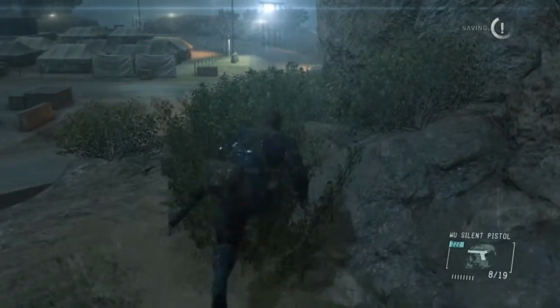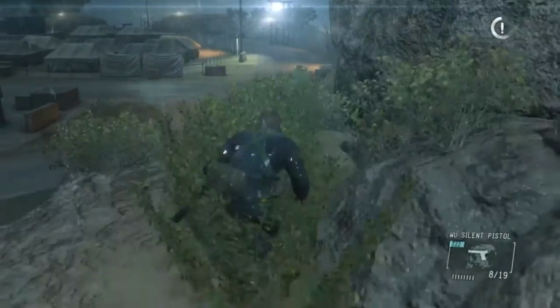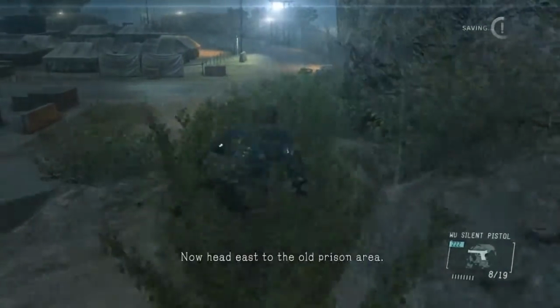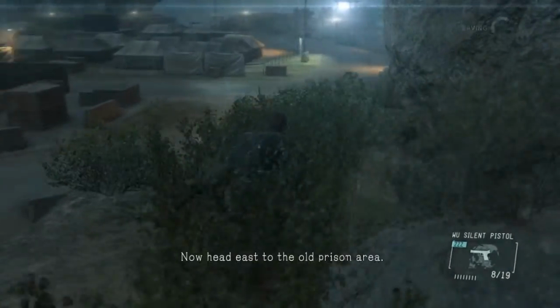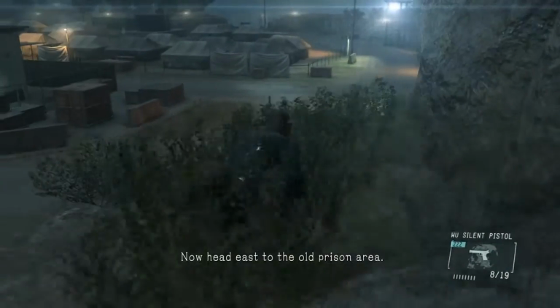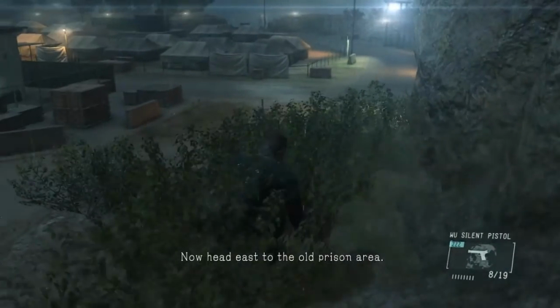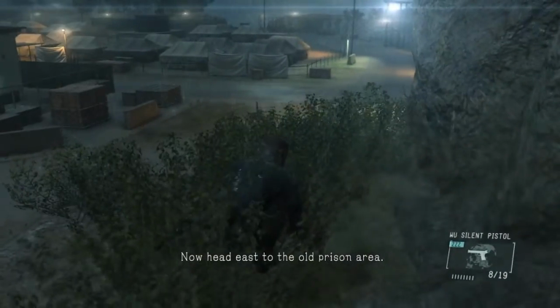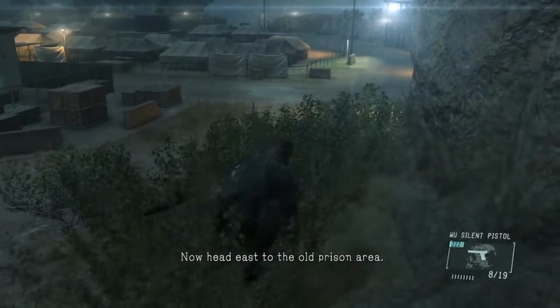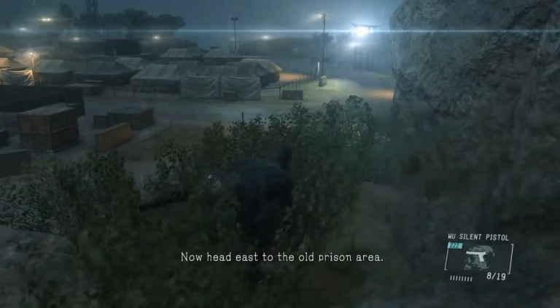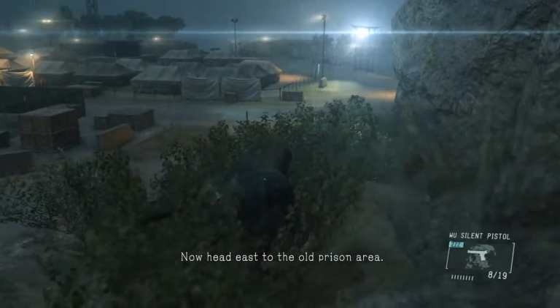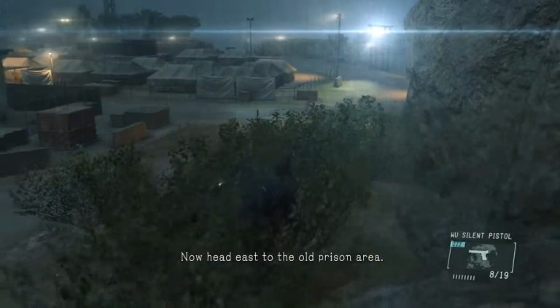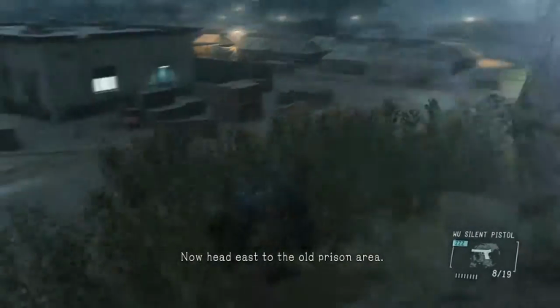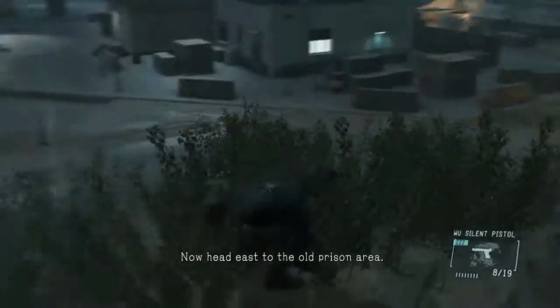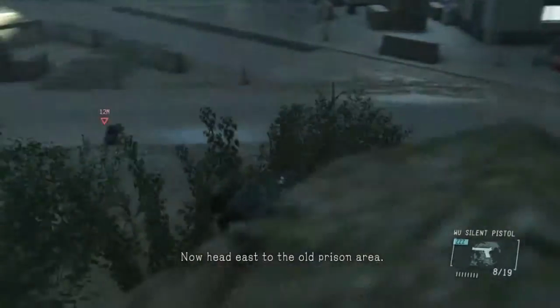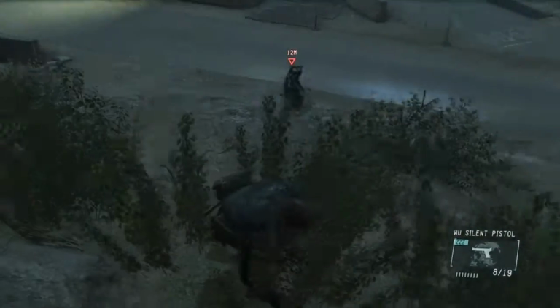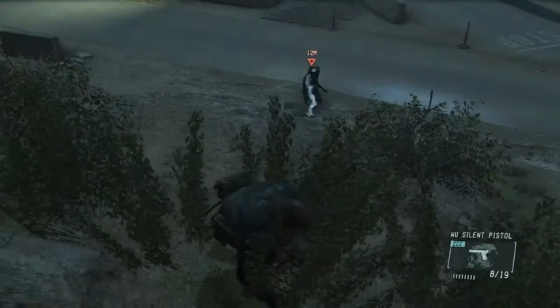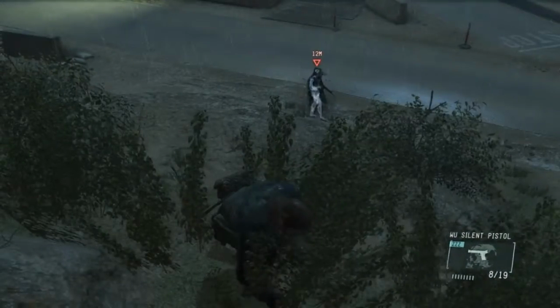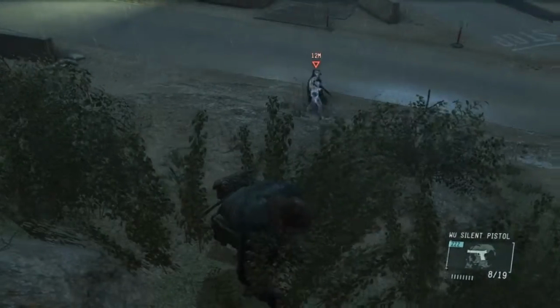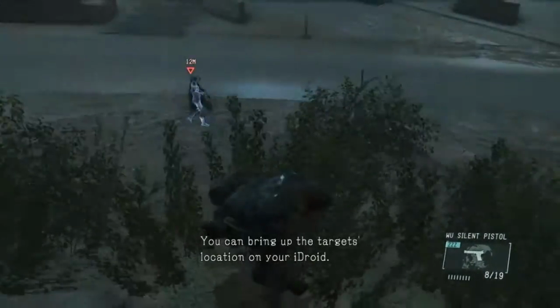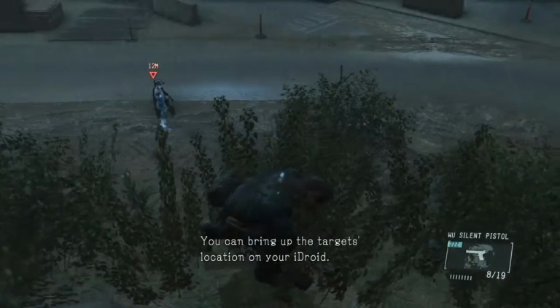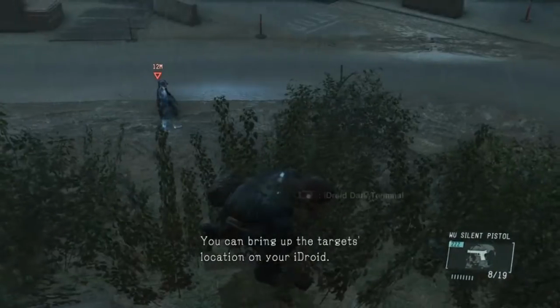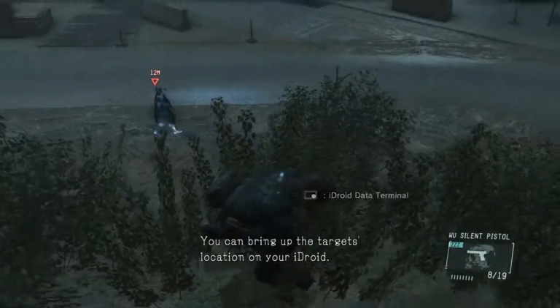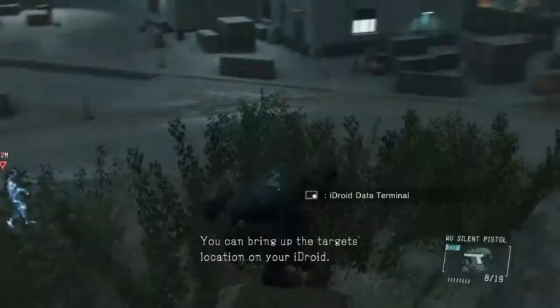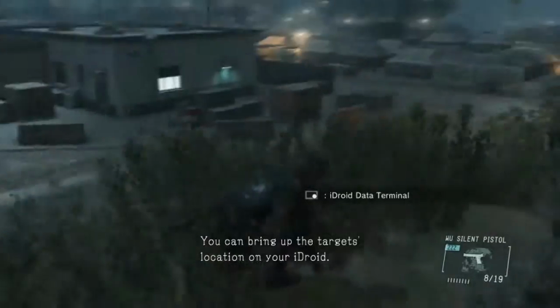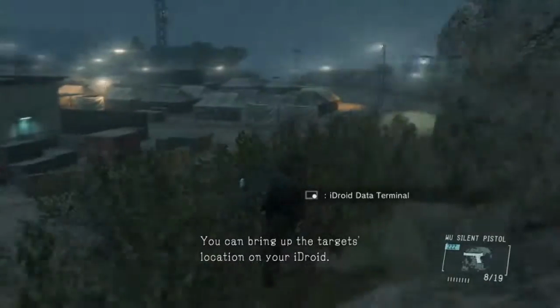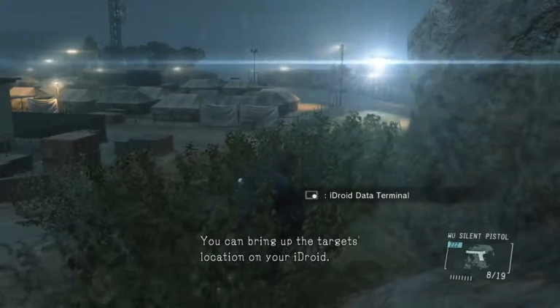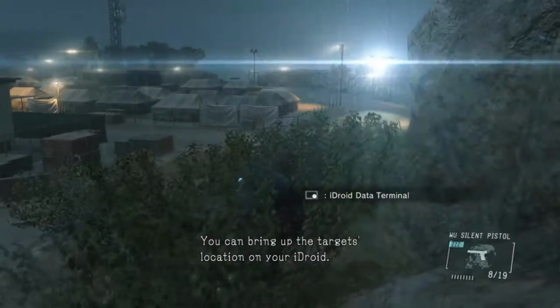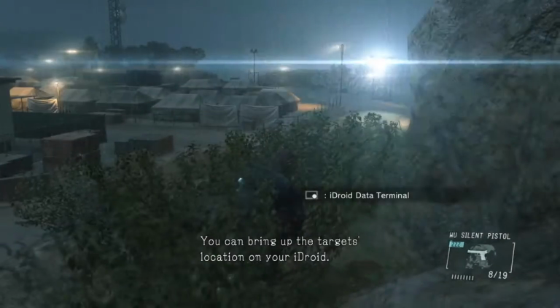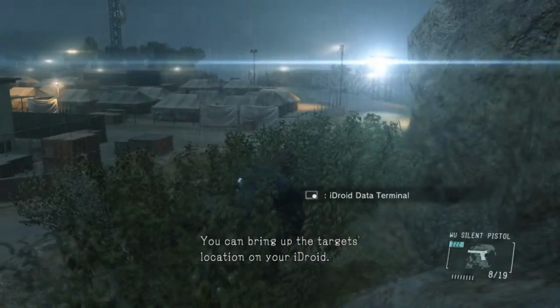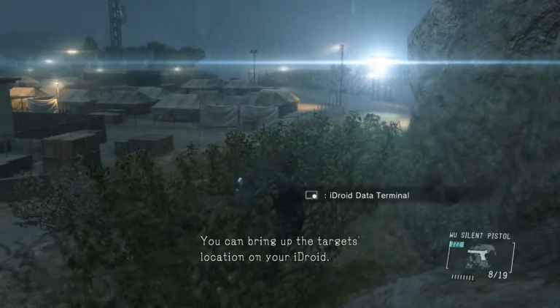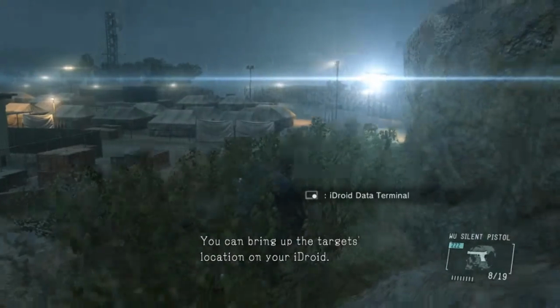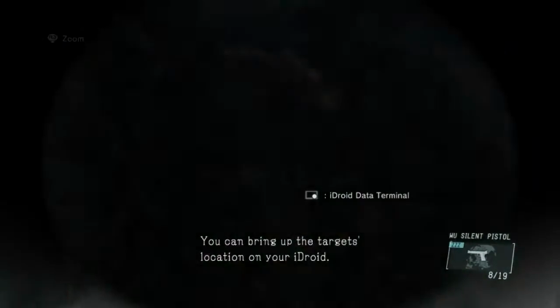Now head east to the old prison area. You can bring up the target's location on your eye droid.